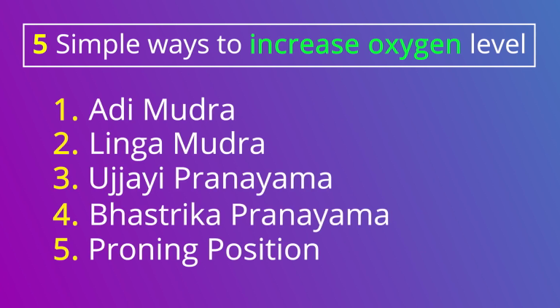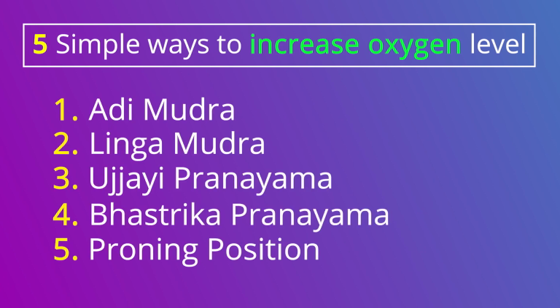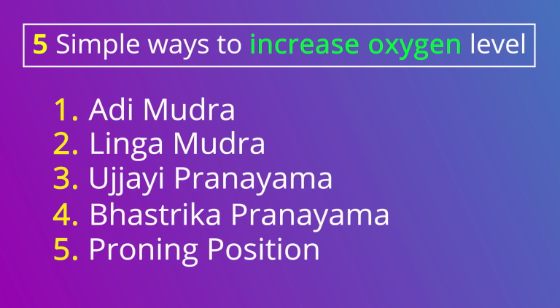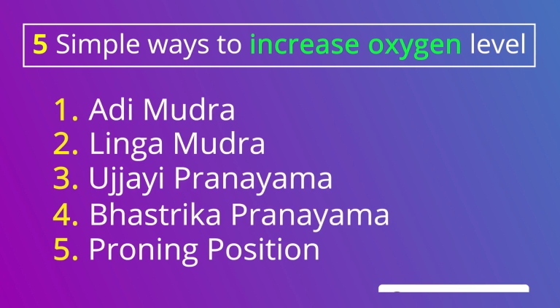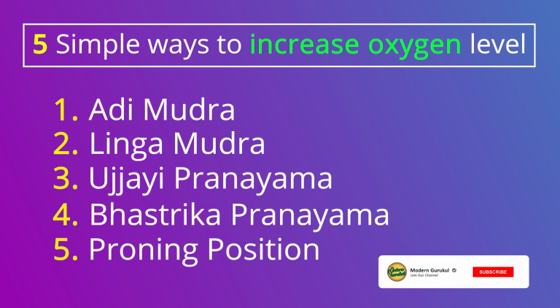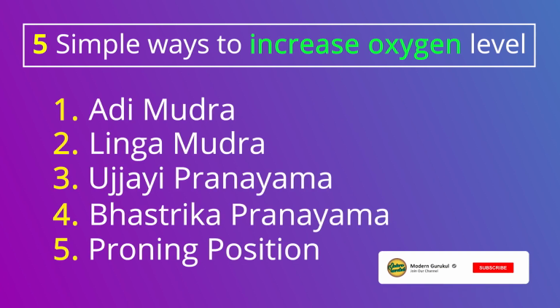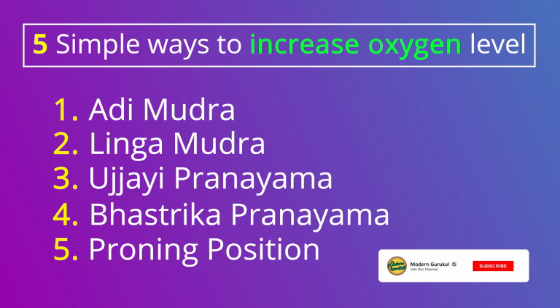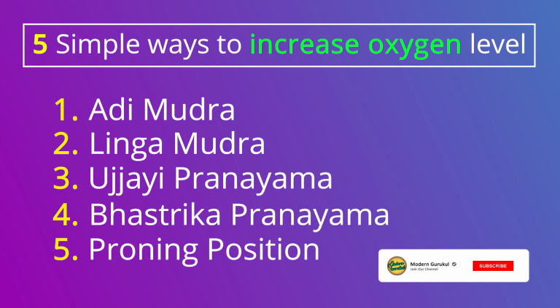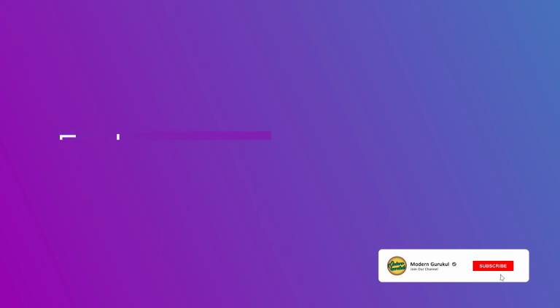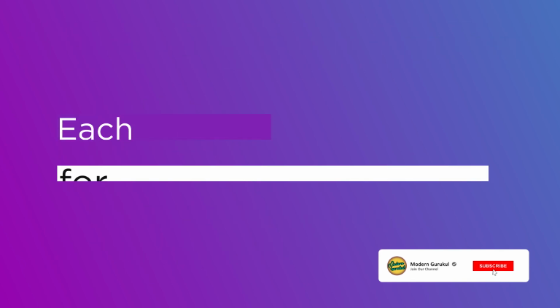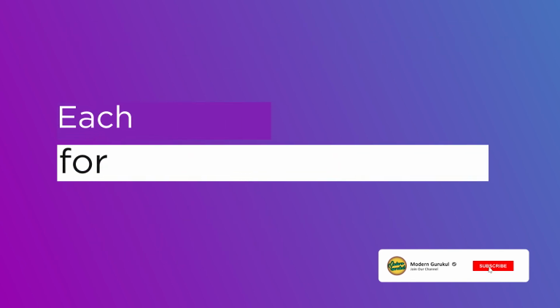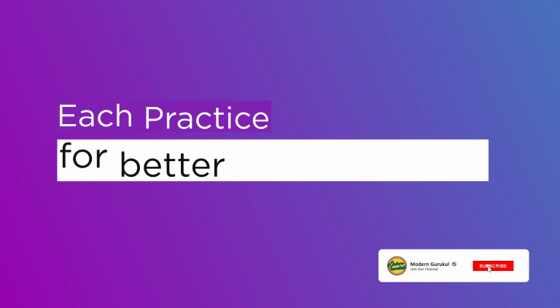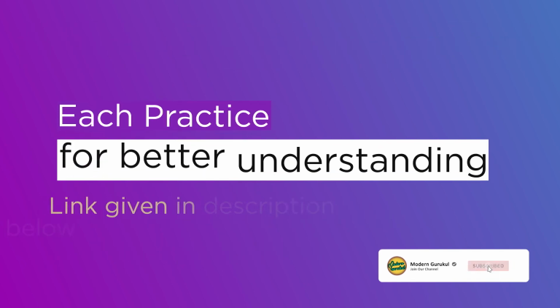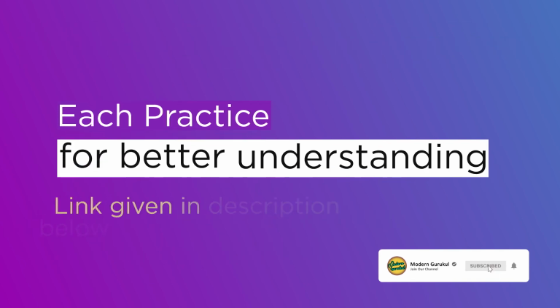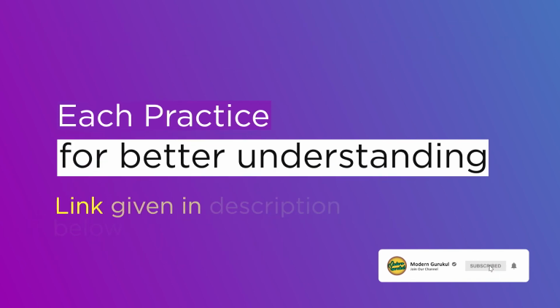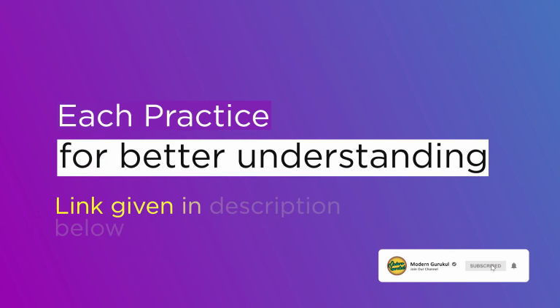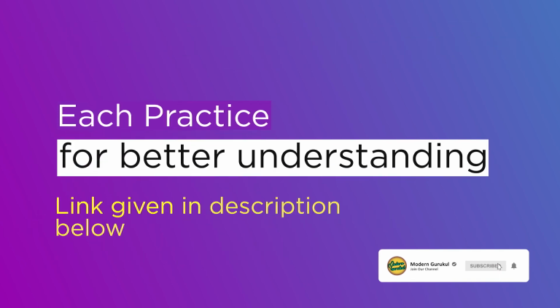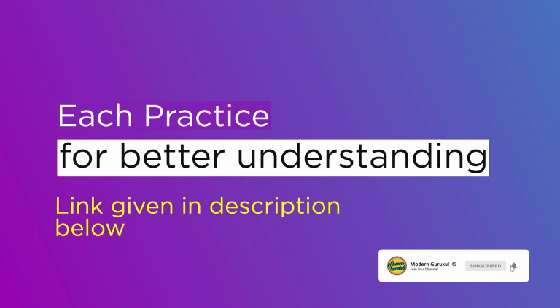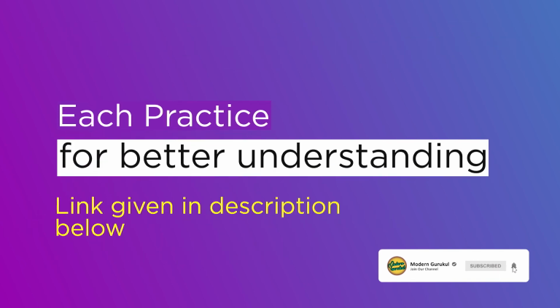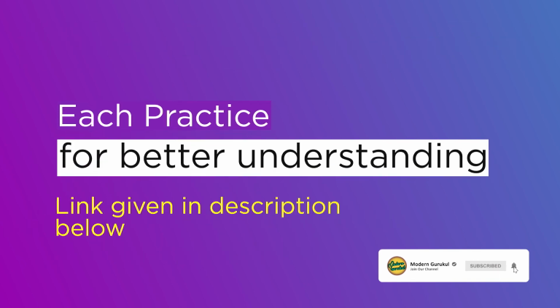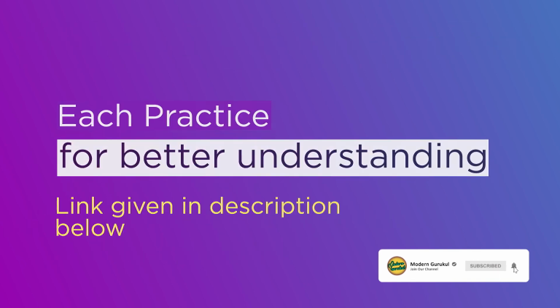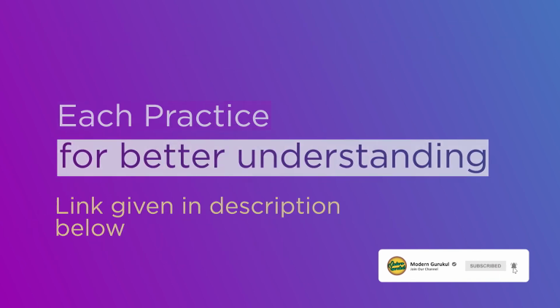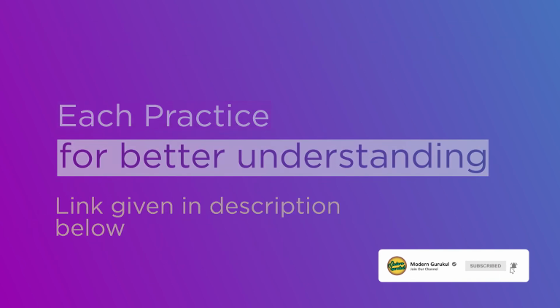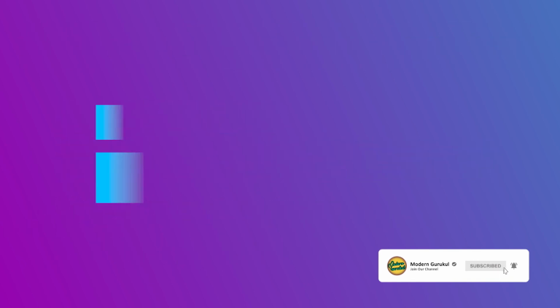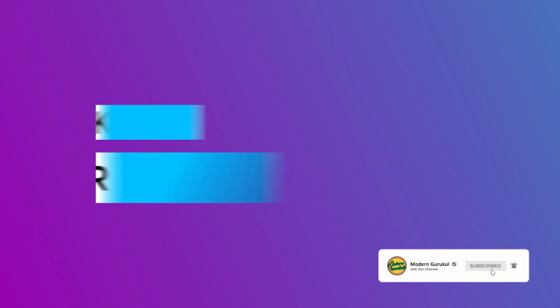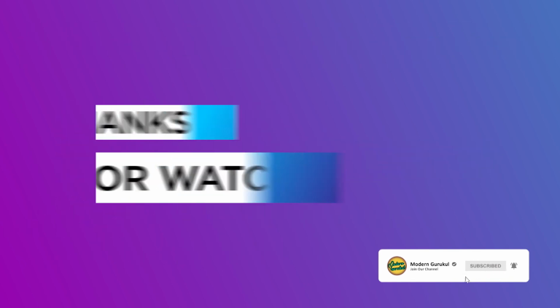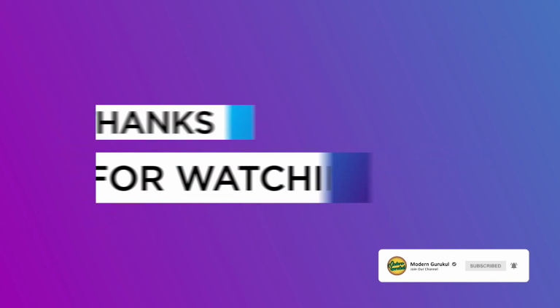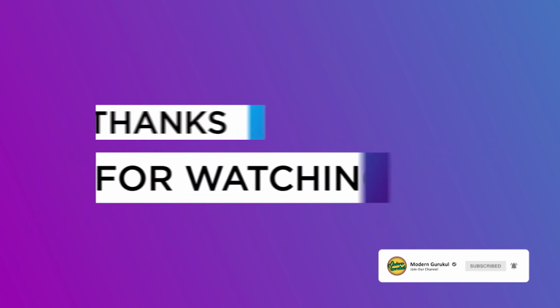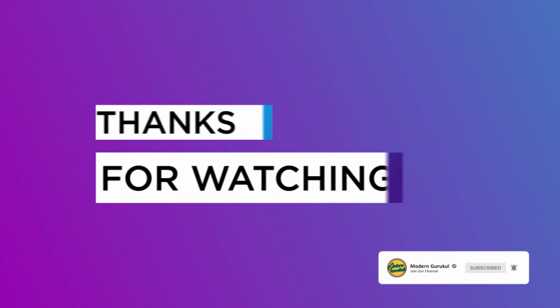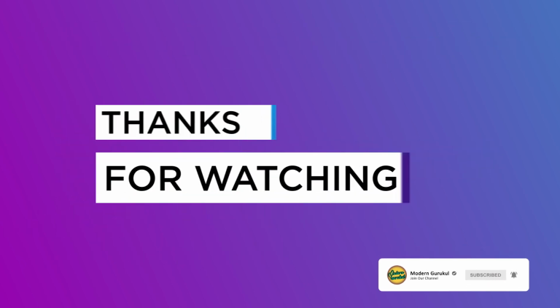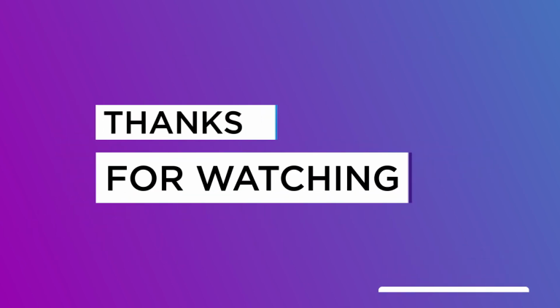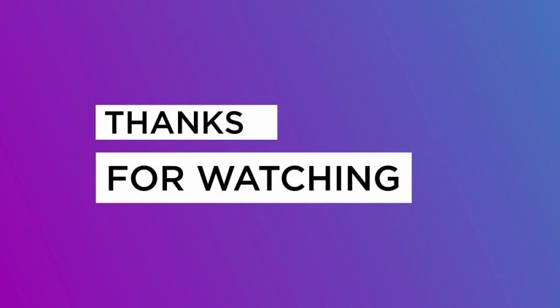You will find the videos to each practice for better understanding in the description below. Thank you. Take care. Namaste.